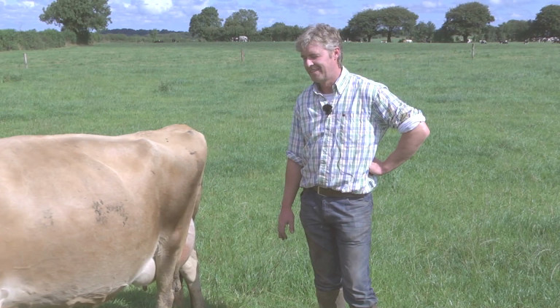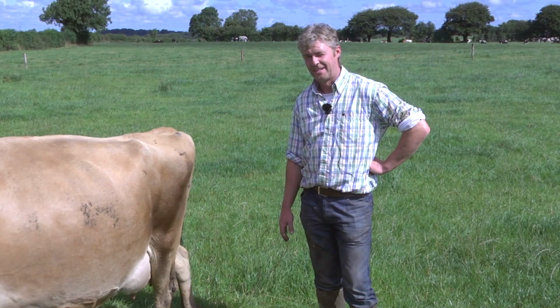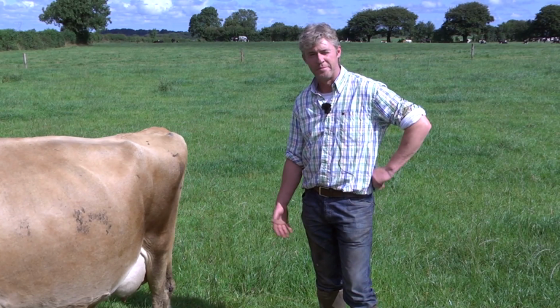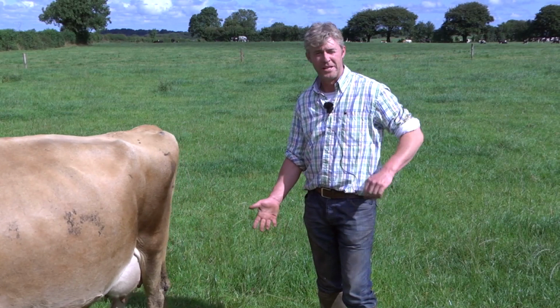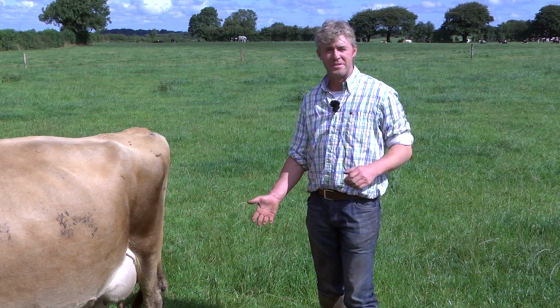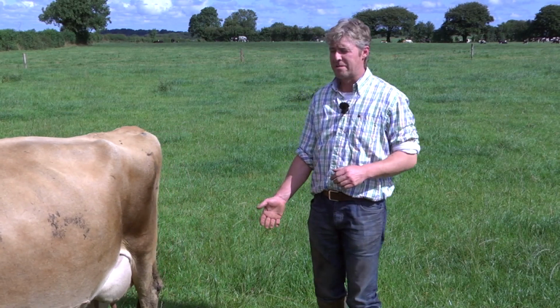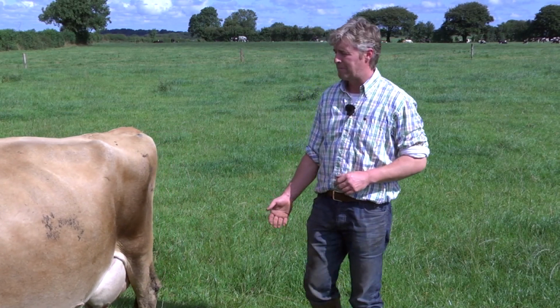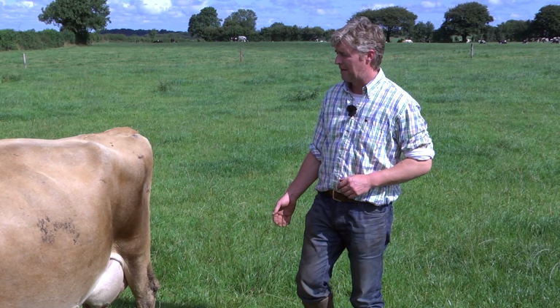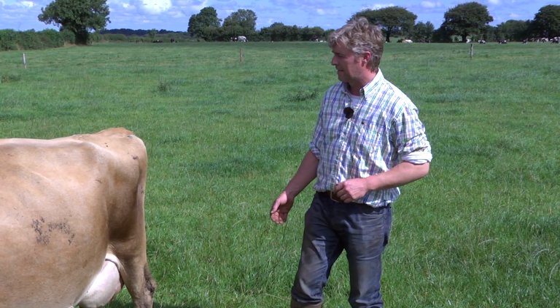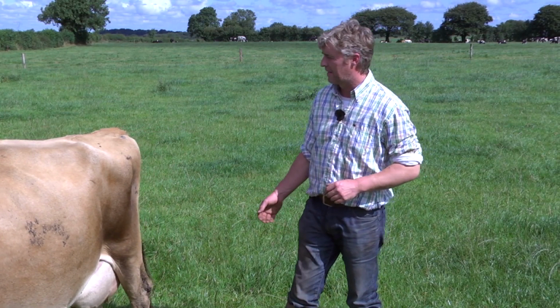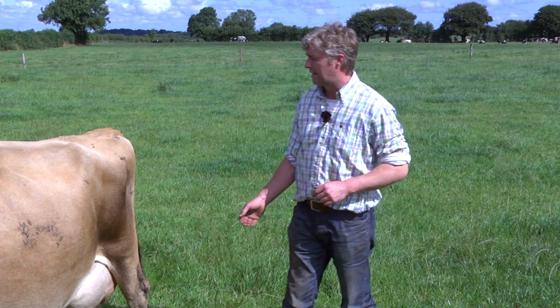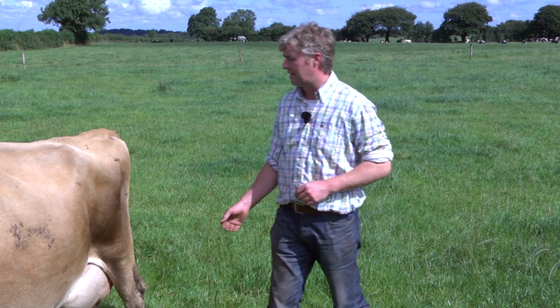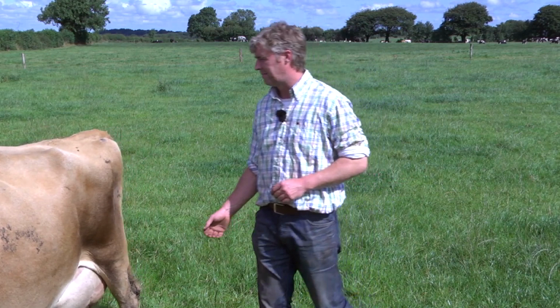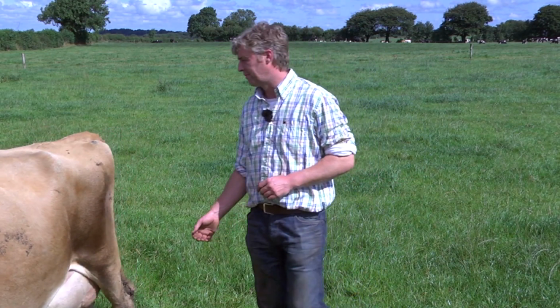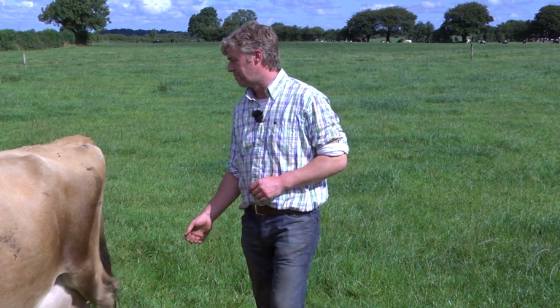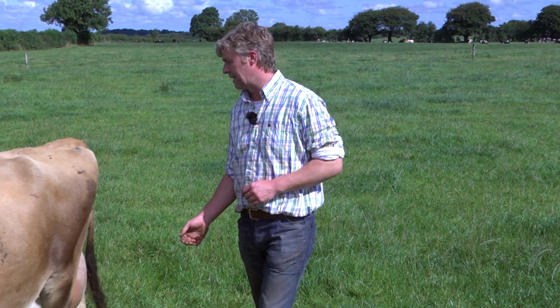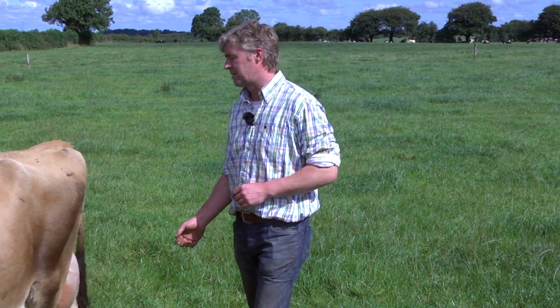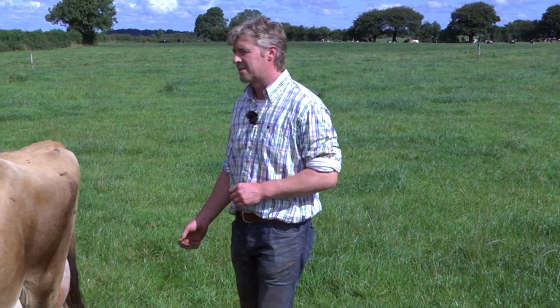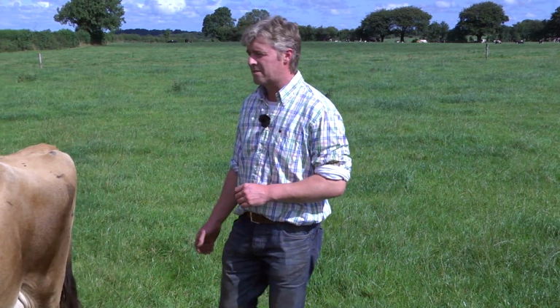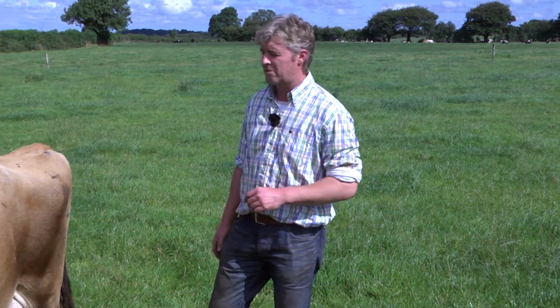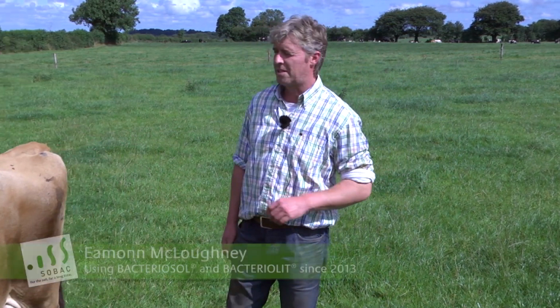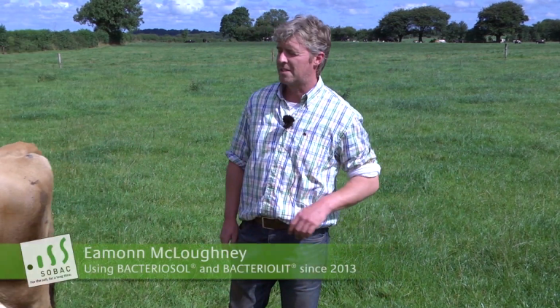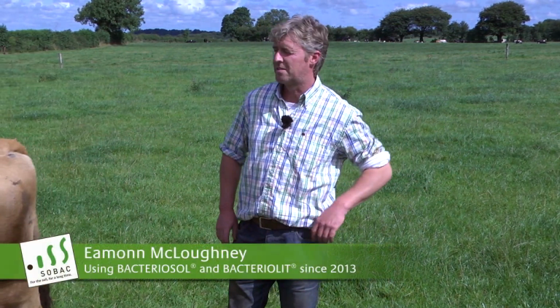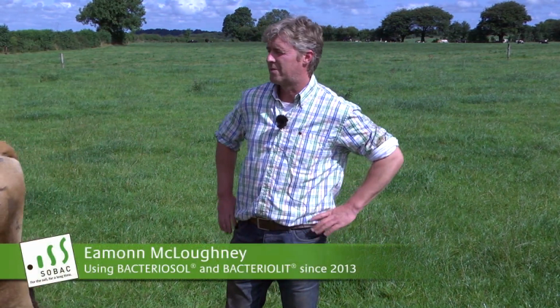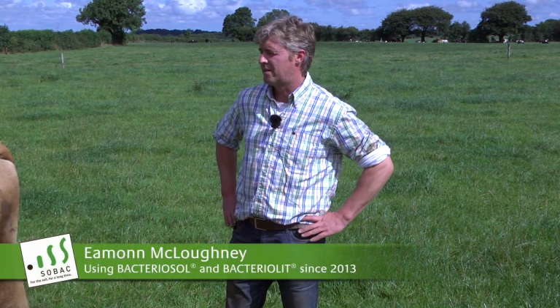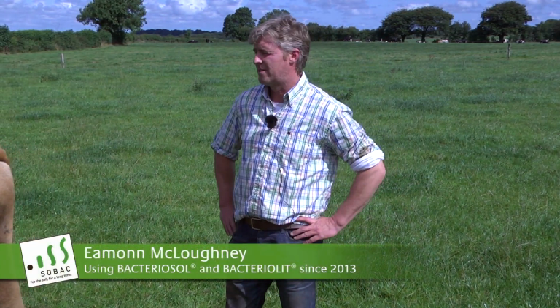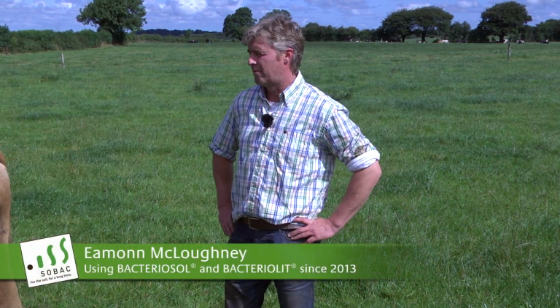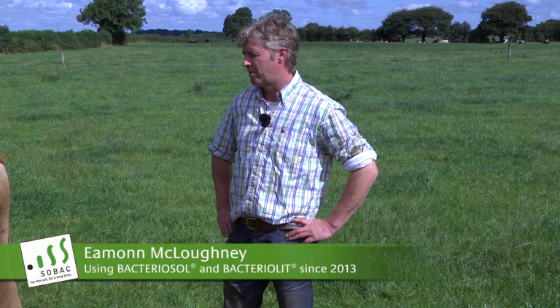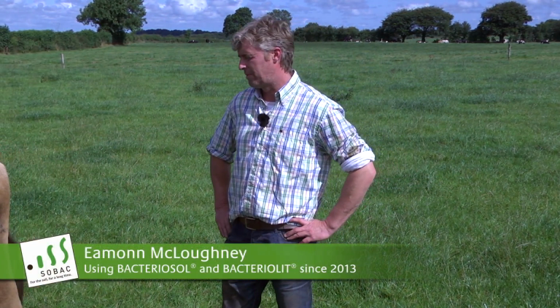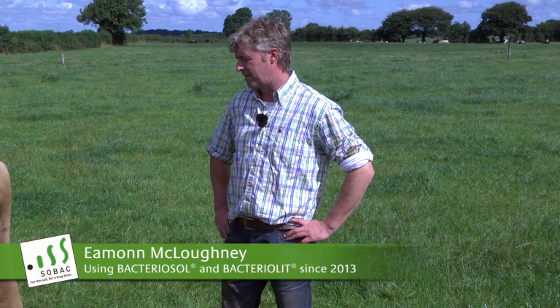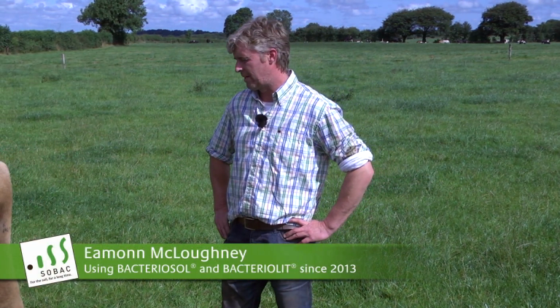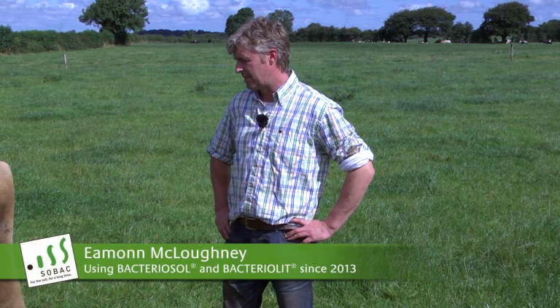Hi, my name is Eamon Mulockney. I'm from Ballythomas, Arcorony, Neenagh, County Prairie here in our Republic of Ireland.